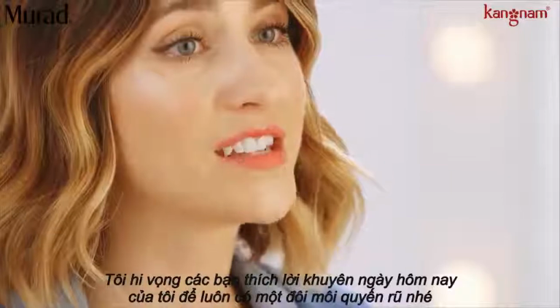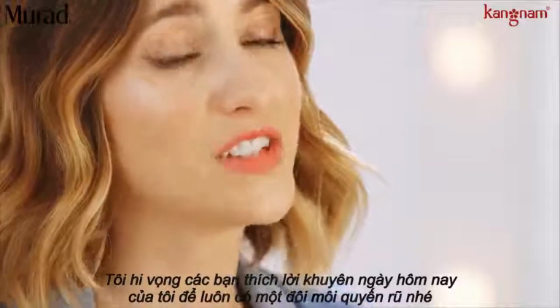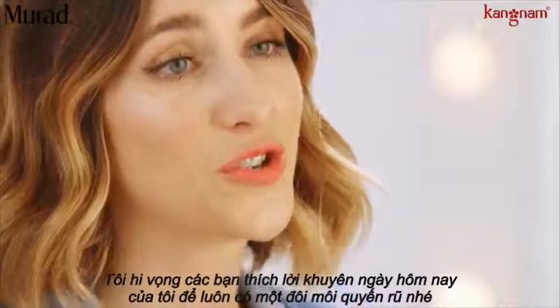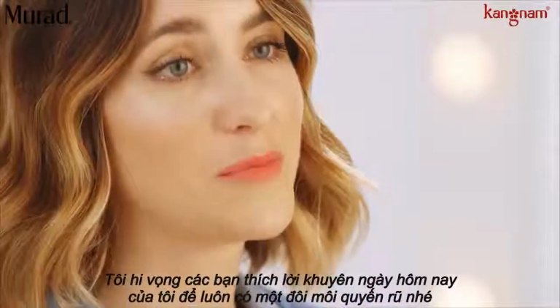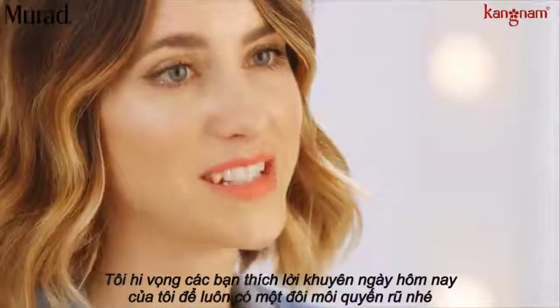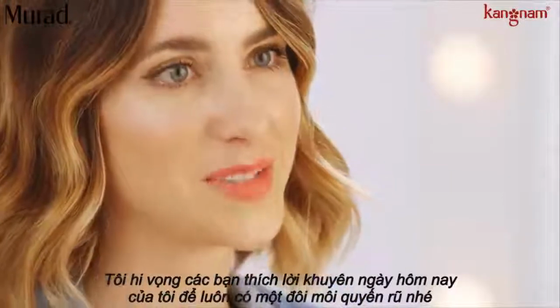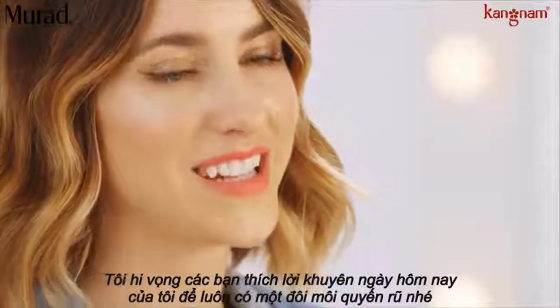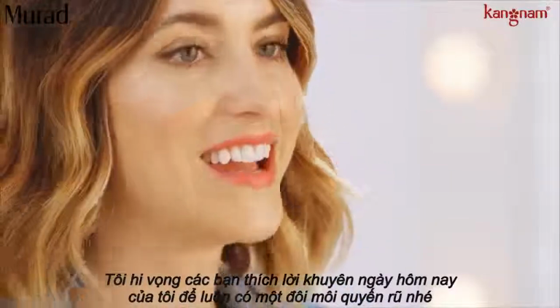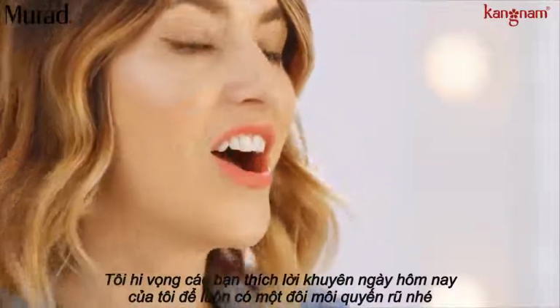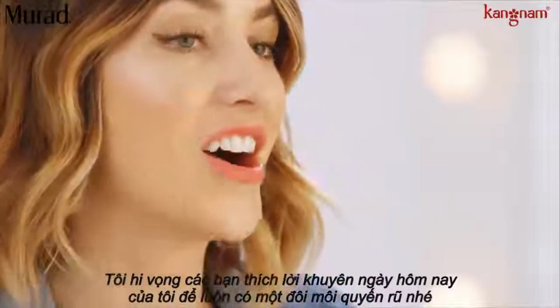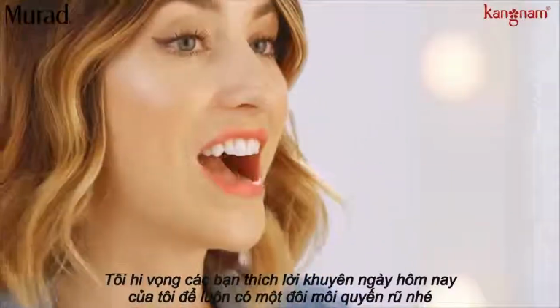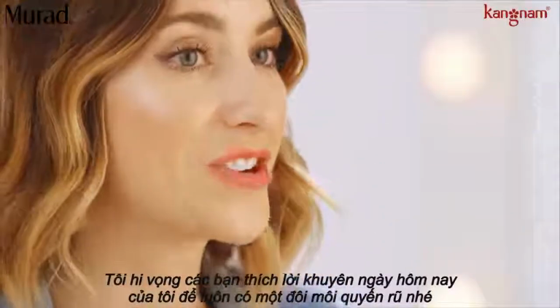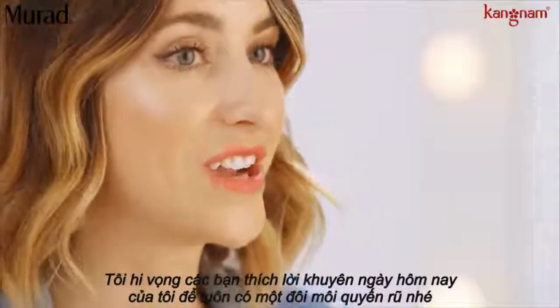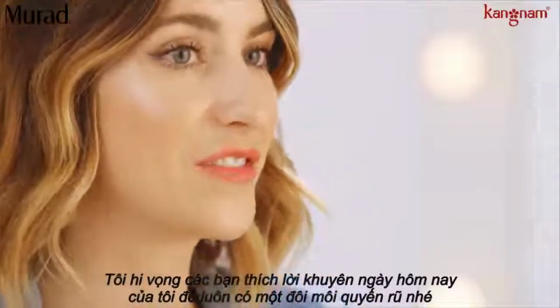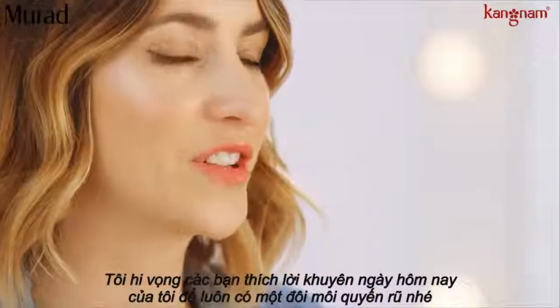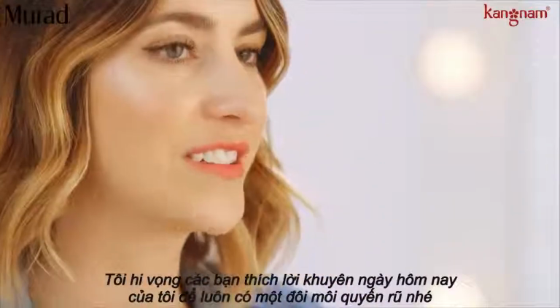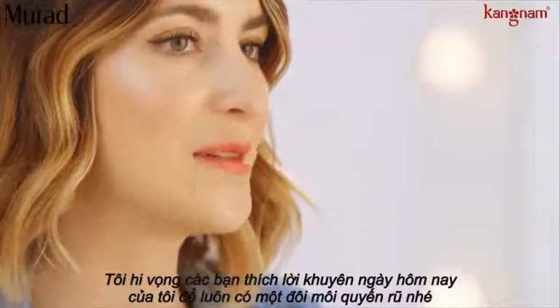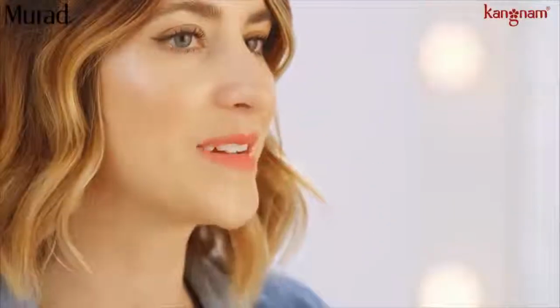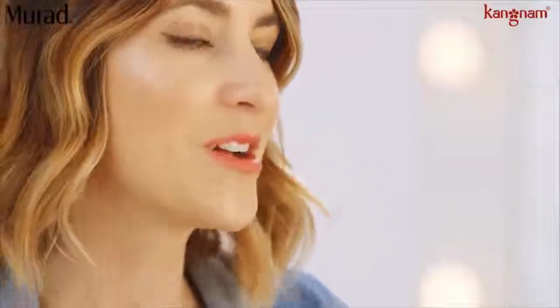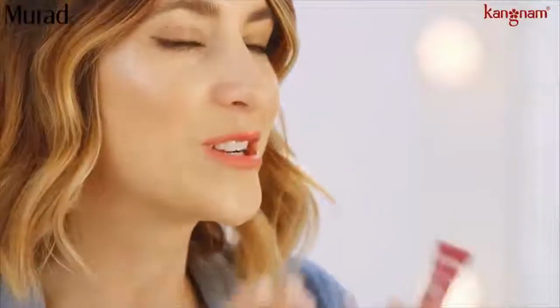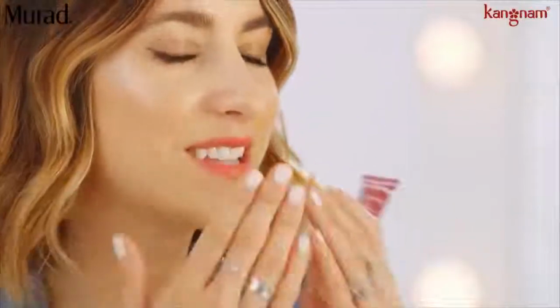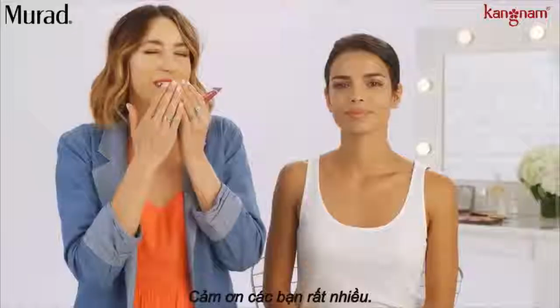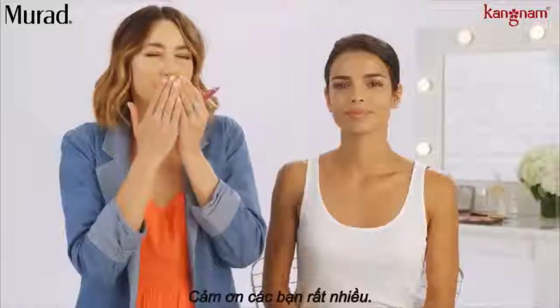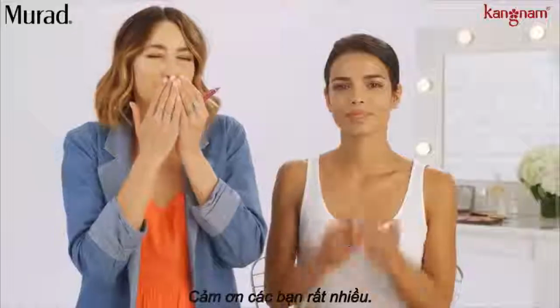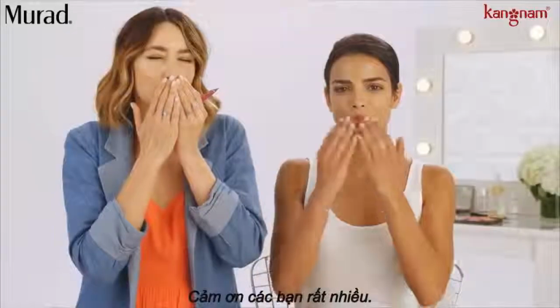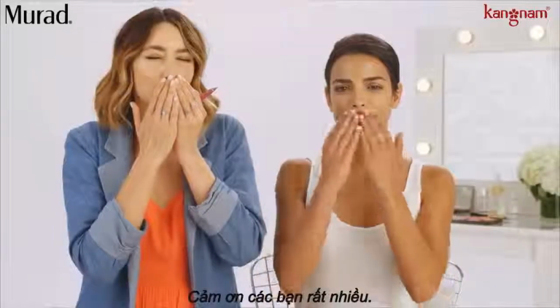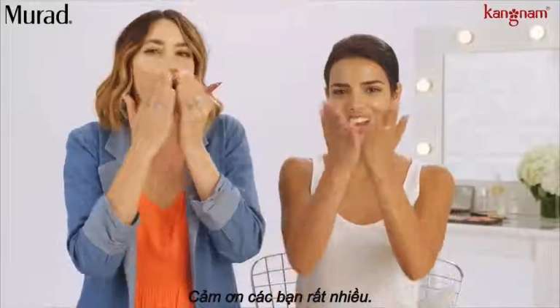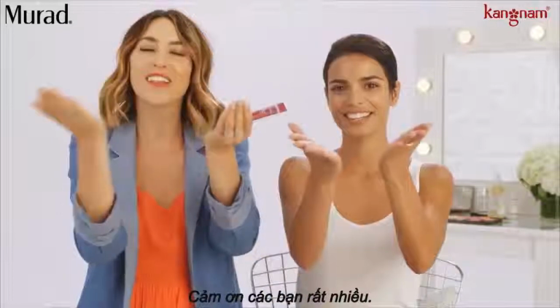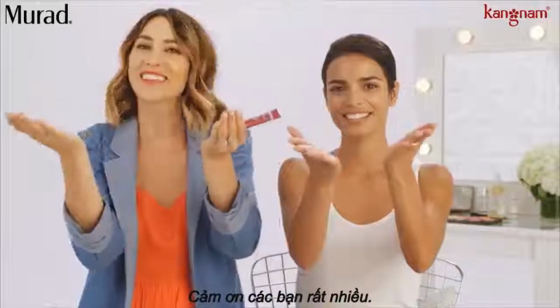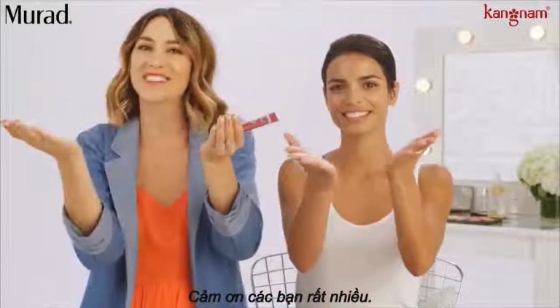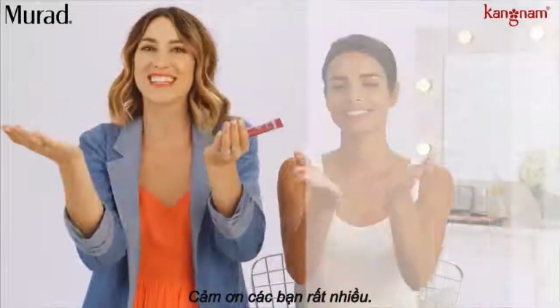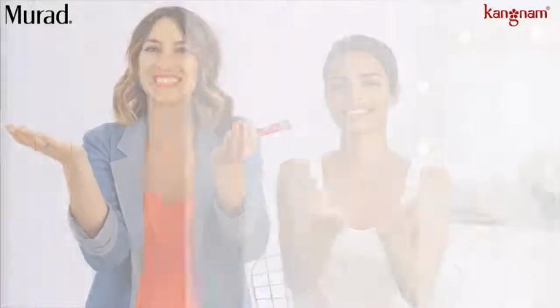I hope you guys have enjoyed my tips today on how to create a fuller lip. We're sending you lots of kisses.